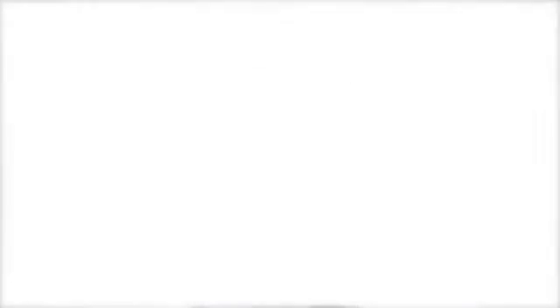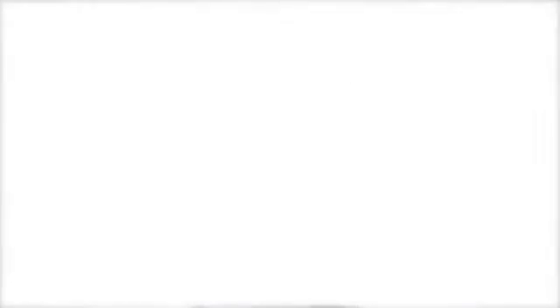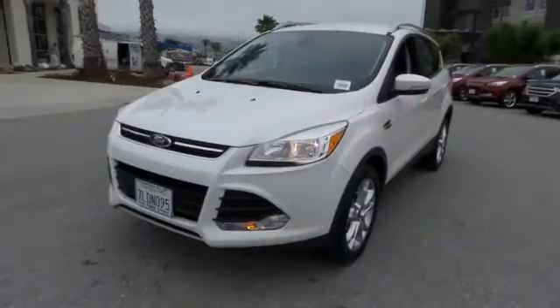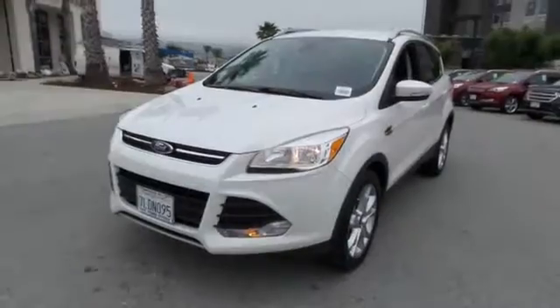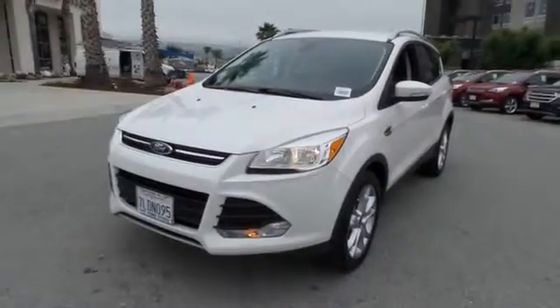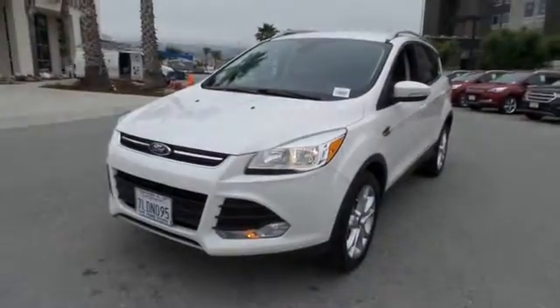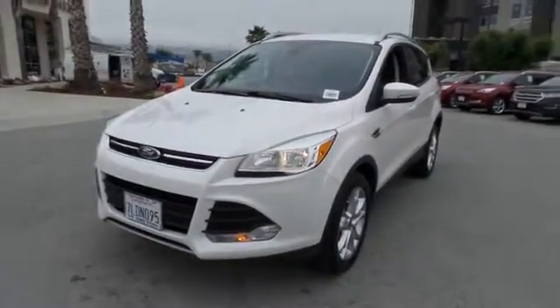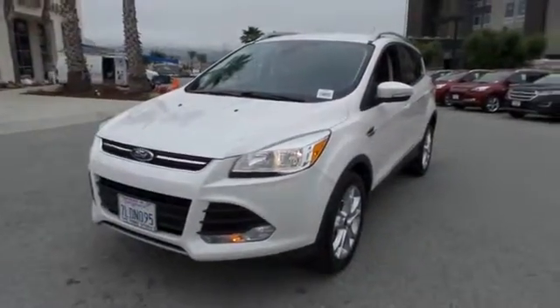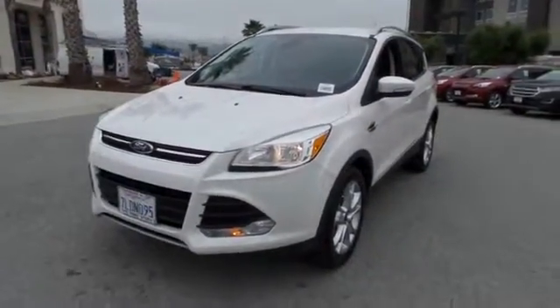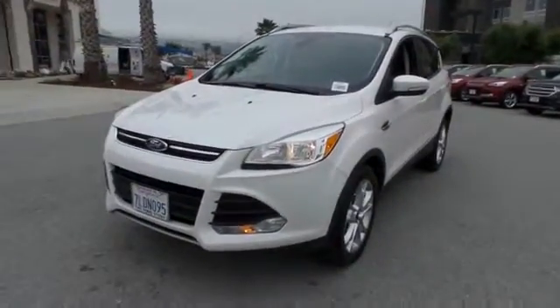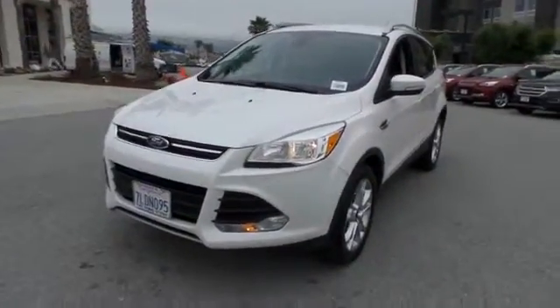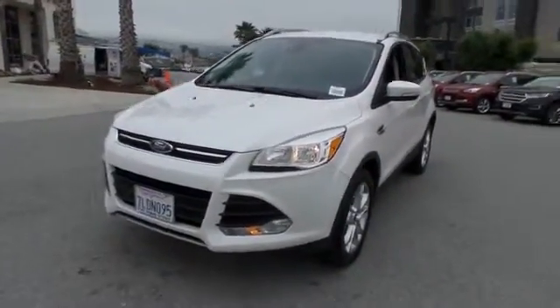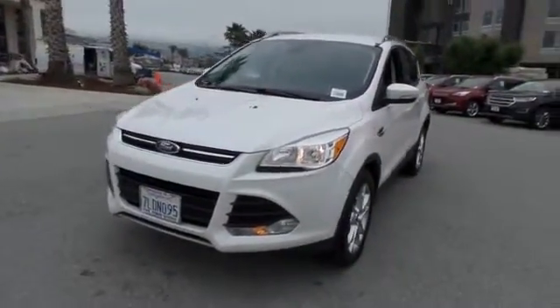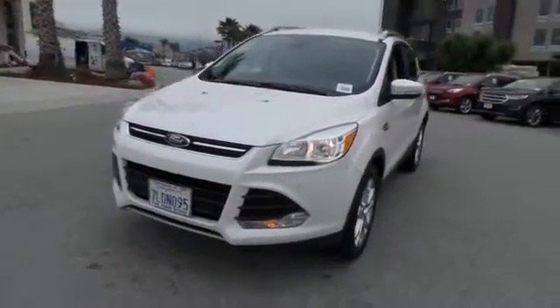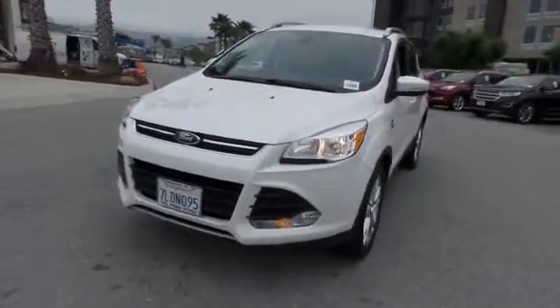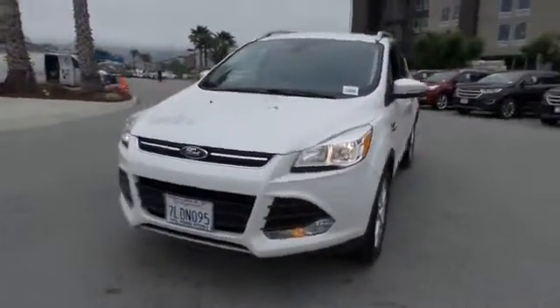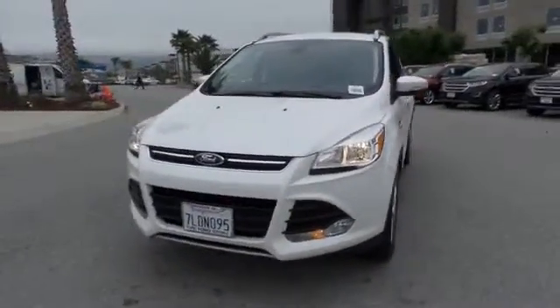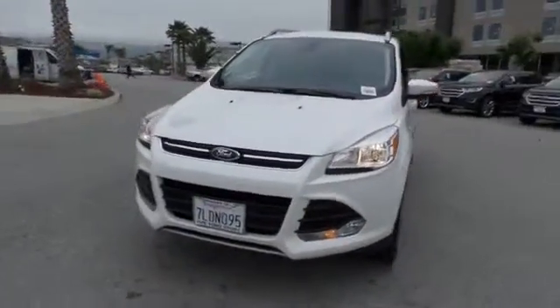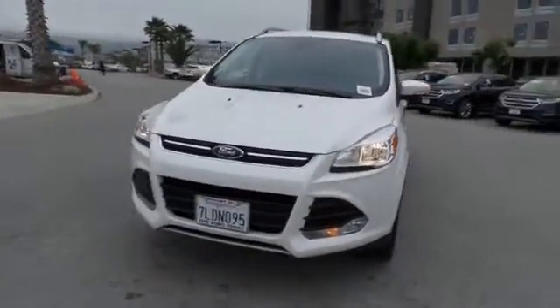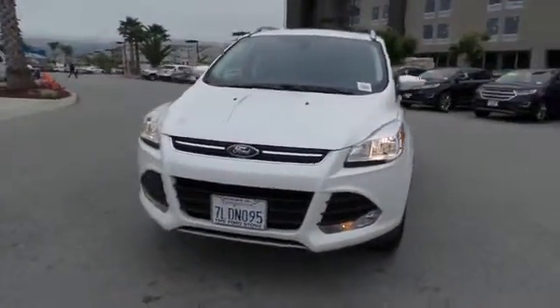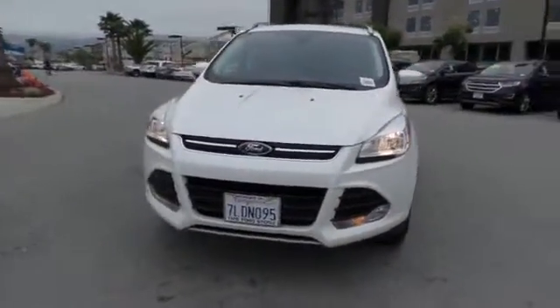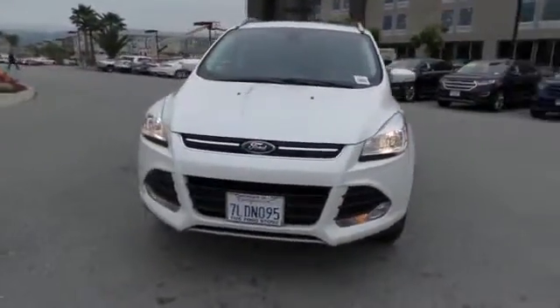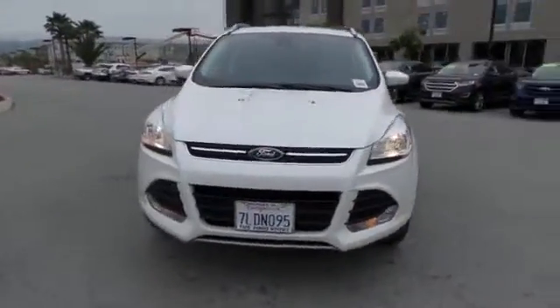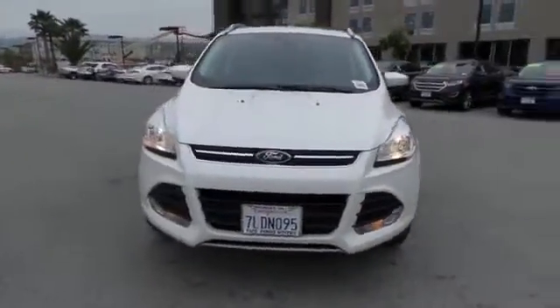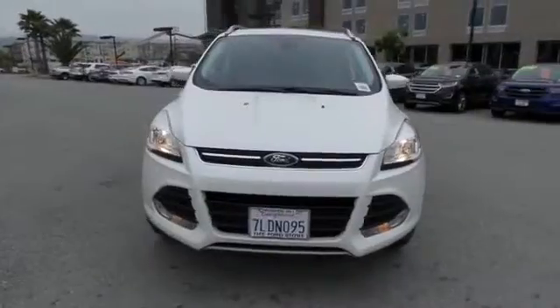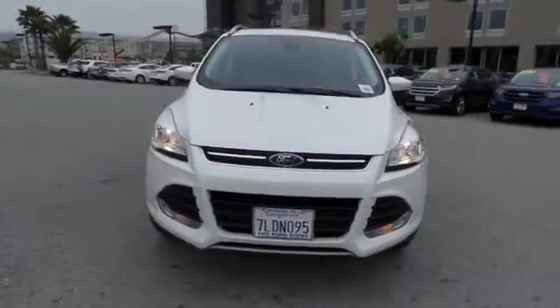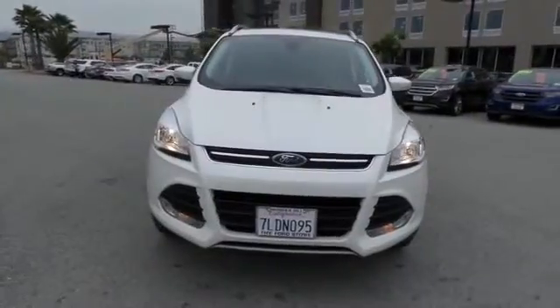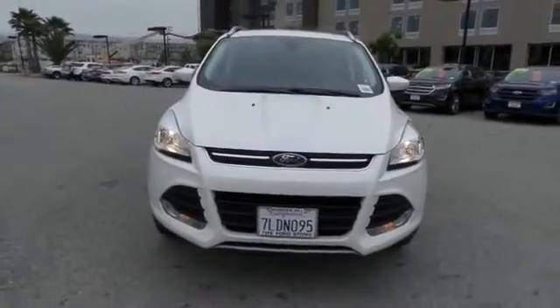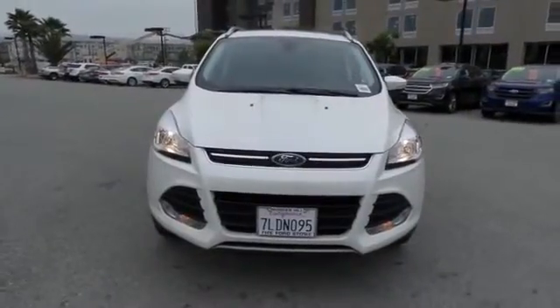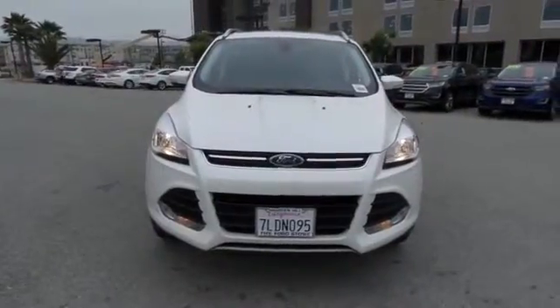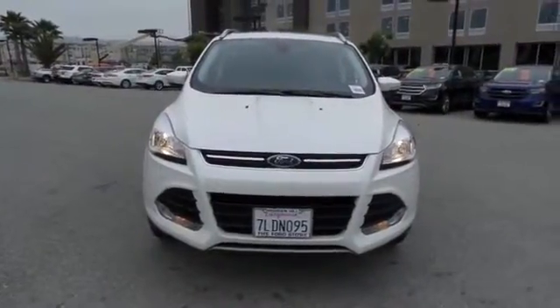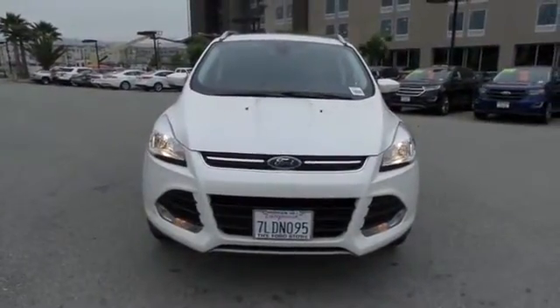The 2015 Ford Escape. Gas engines flex, tow, sip and go with Ford Escape.